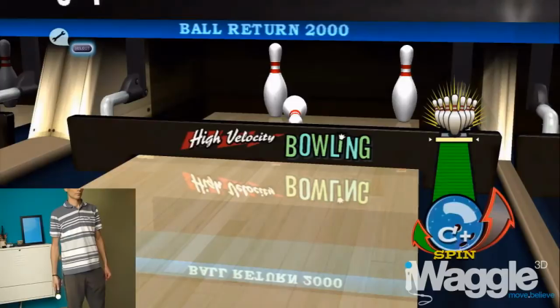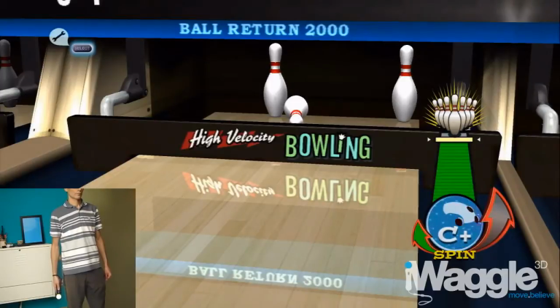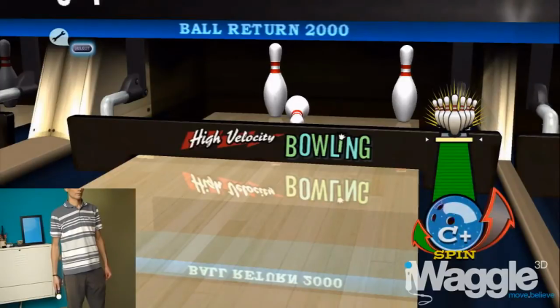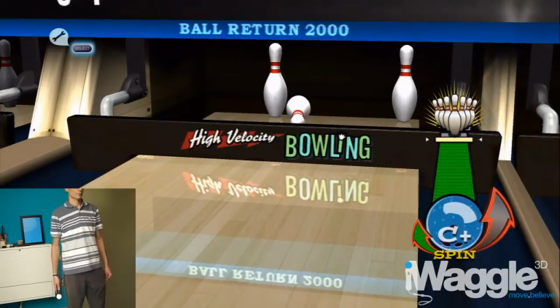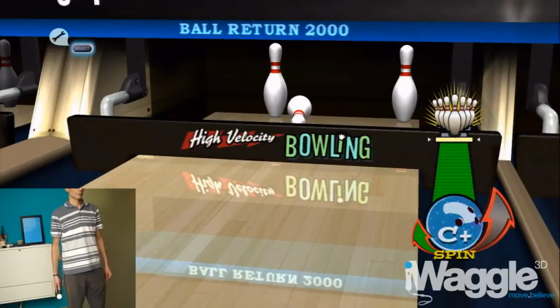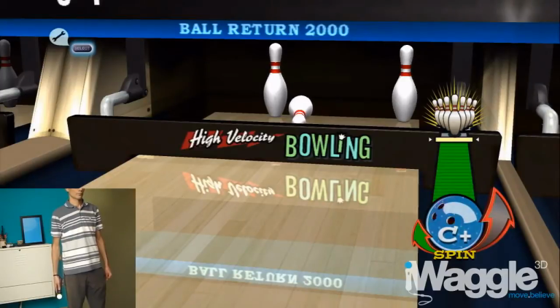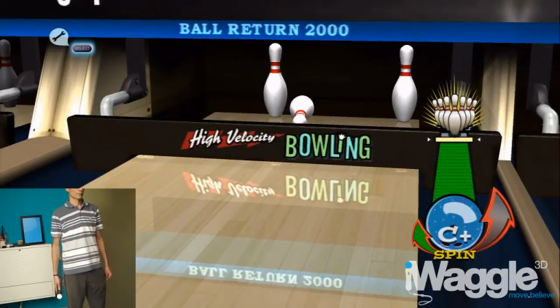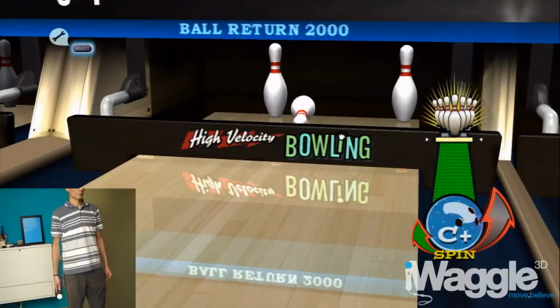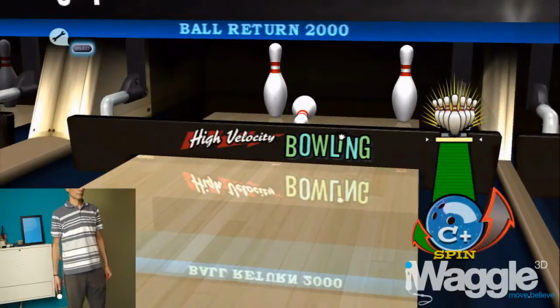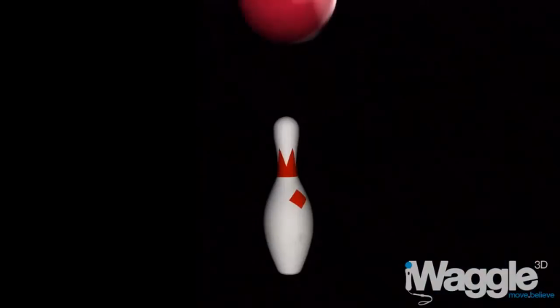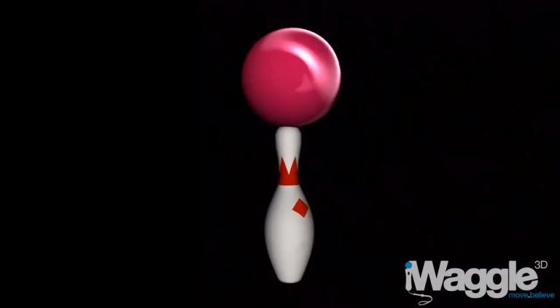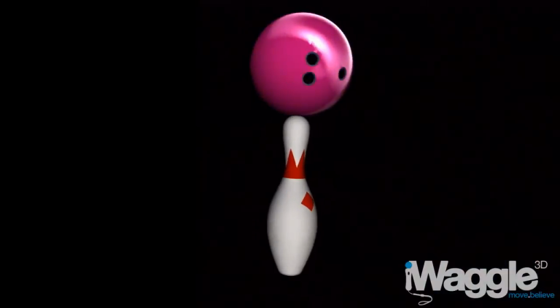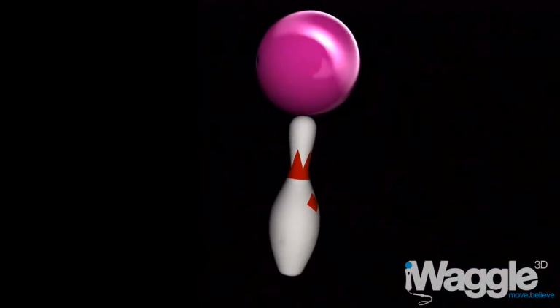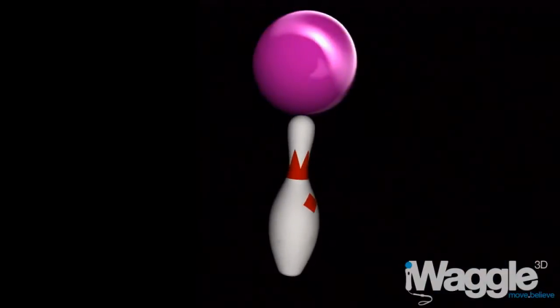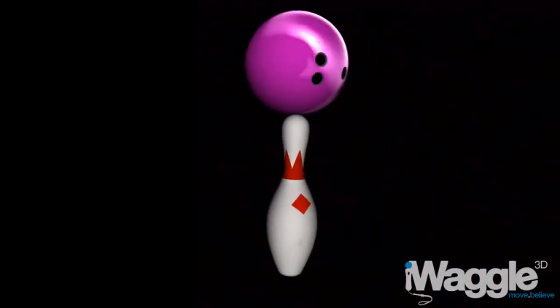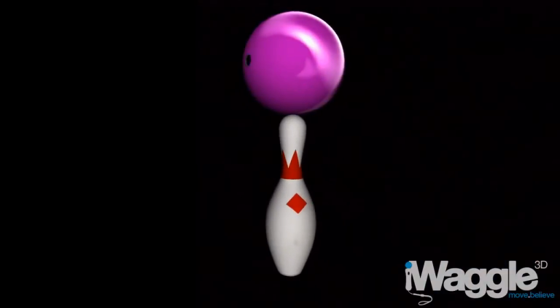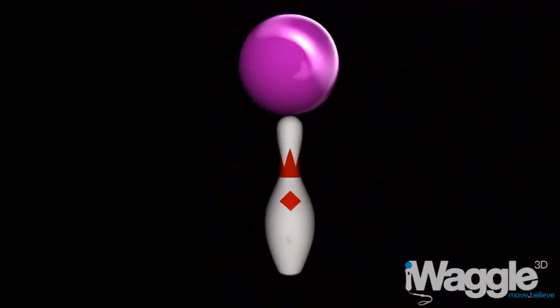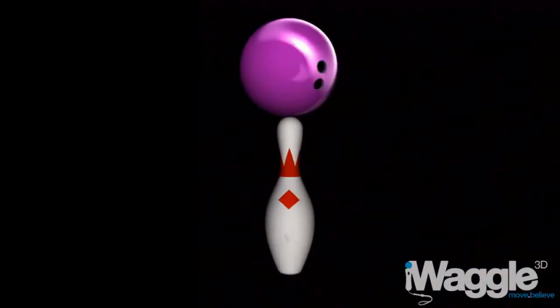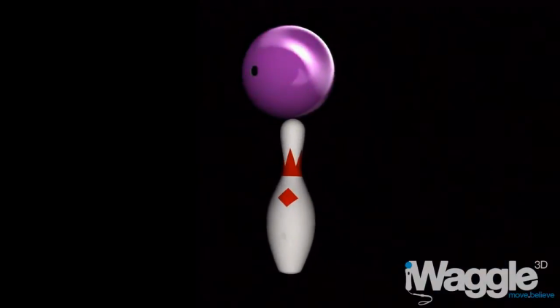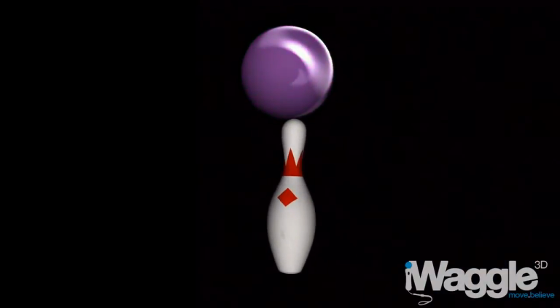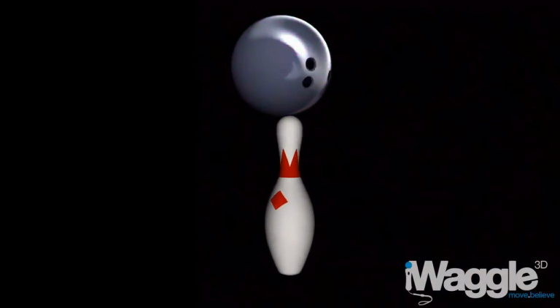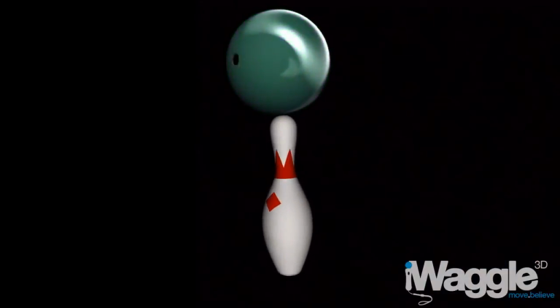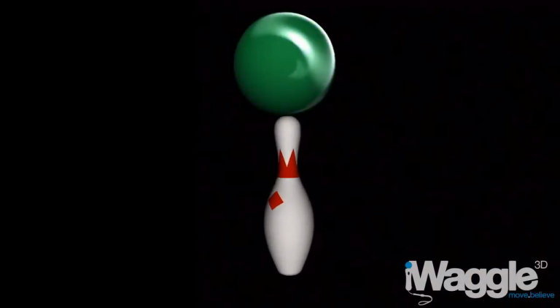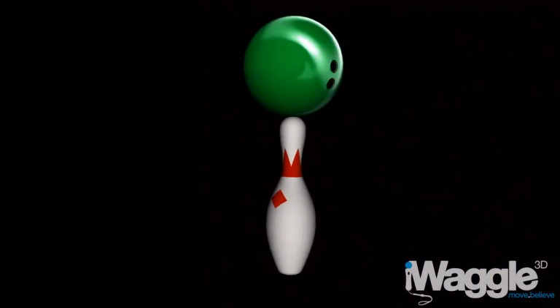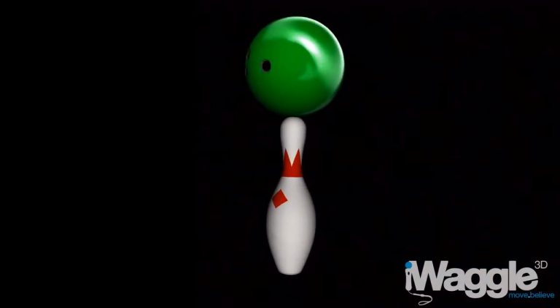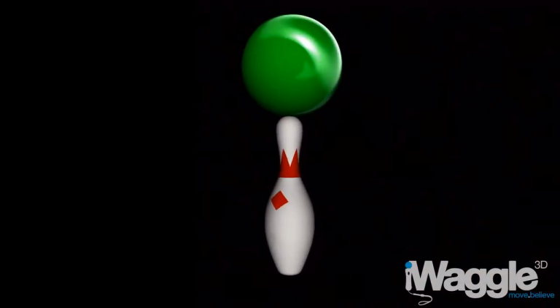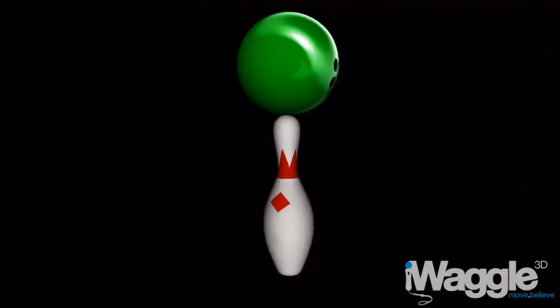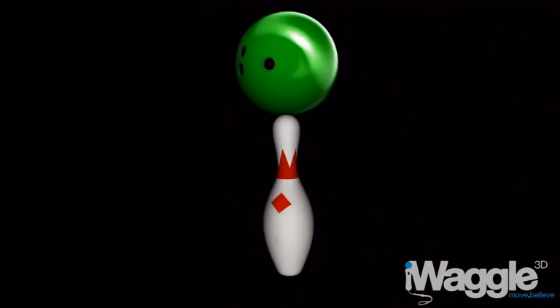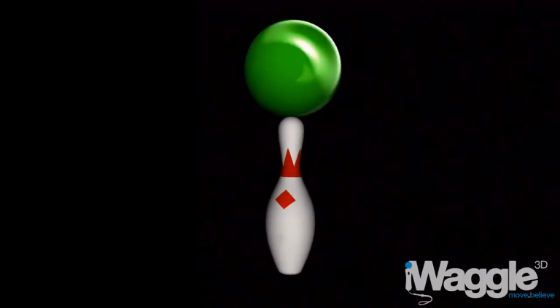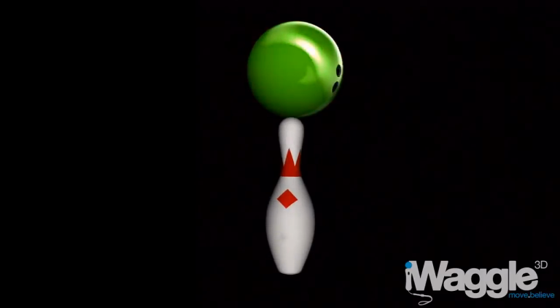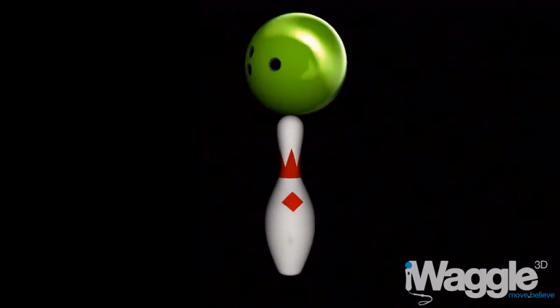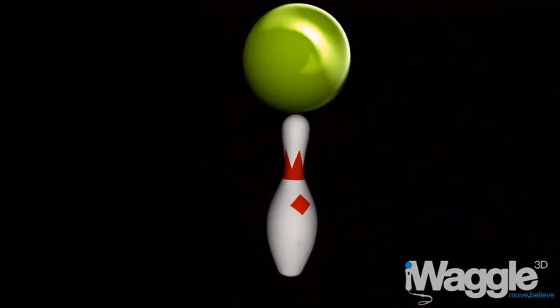Thanks for watching and stay tuned for the next video overview, which is going to be about Planet Mini Golf. Alla prossima!